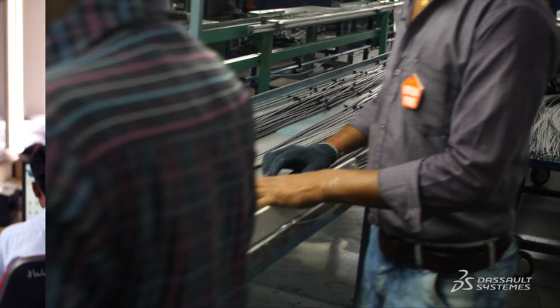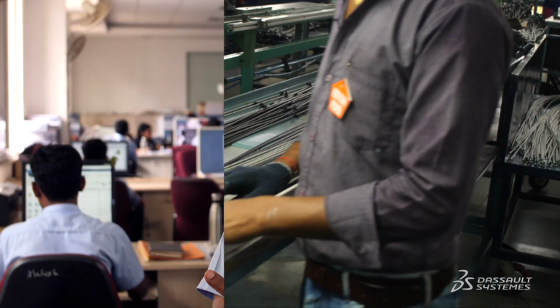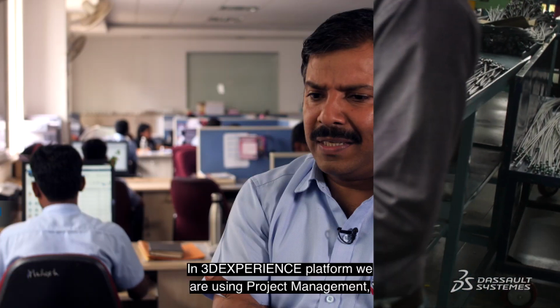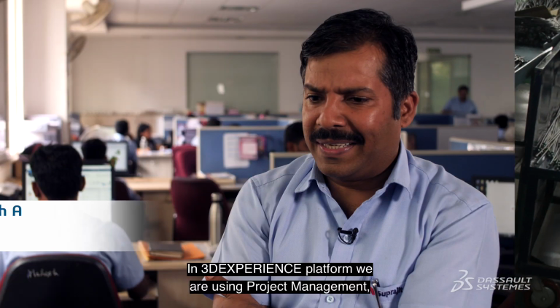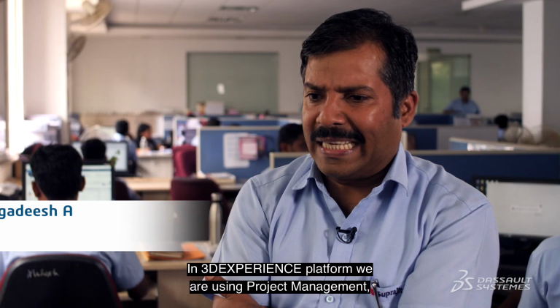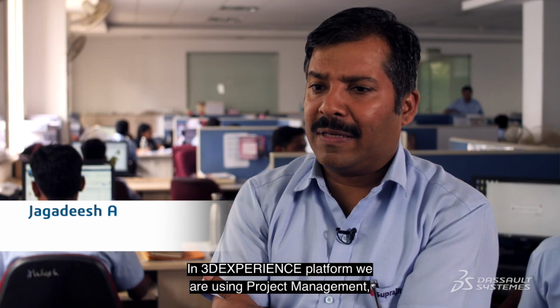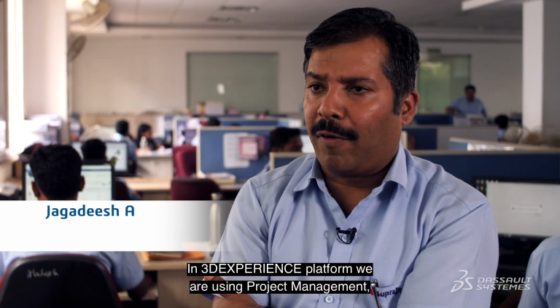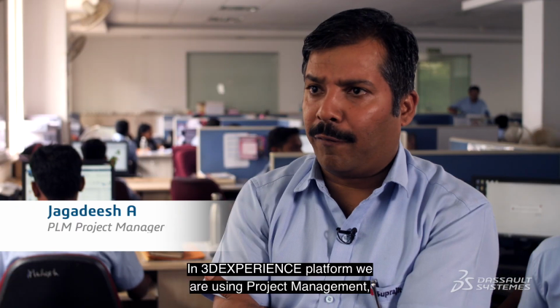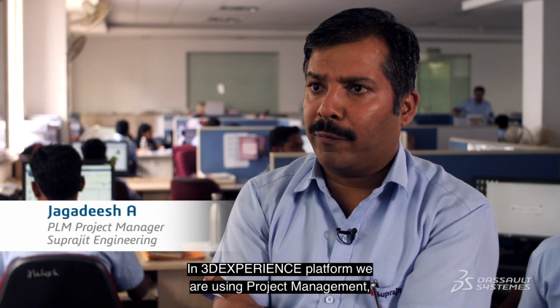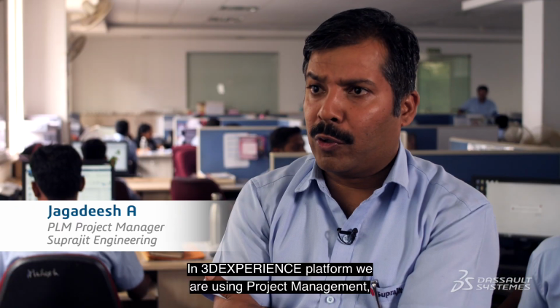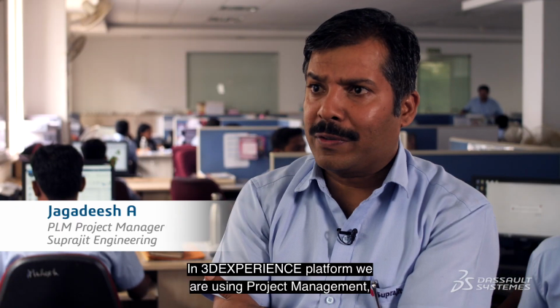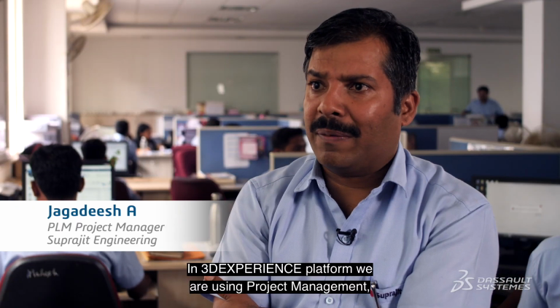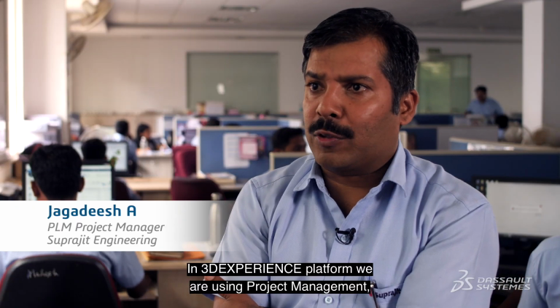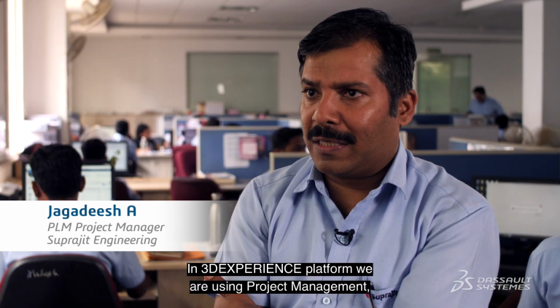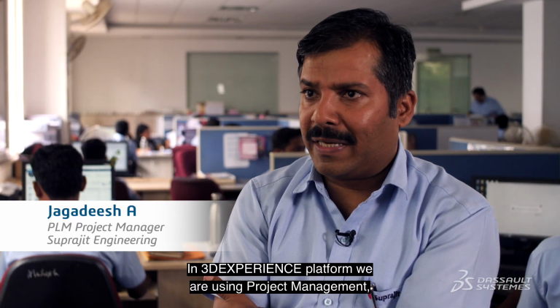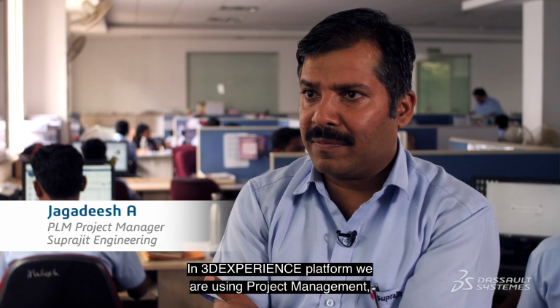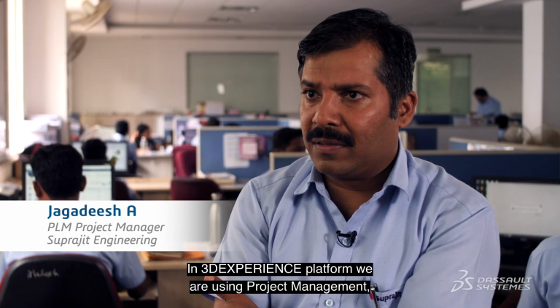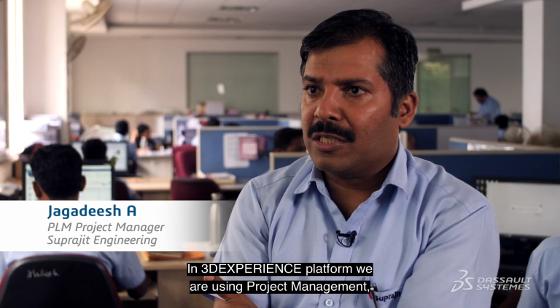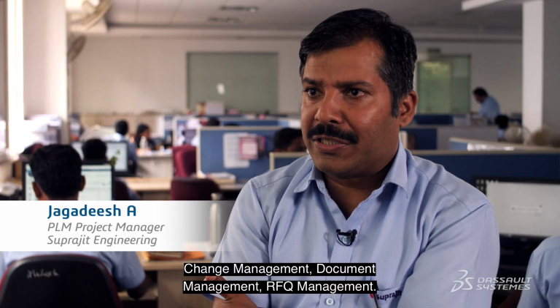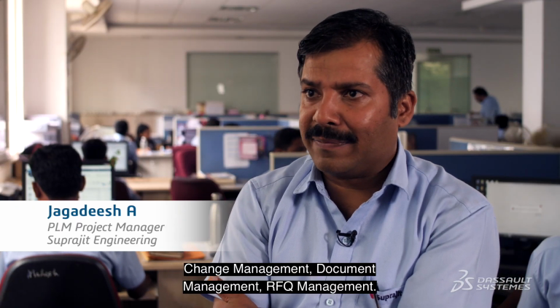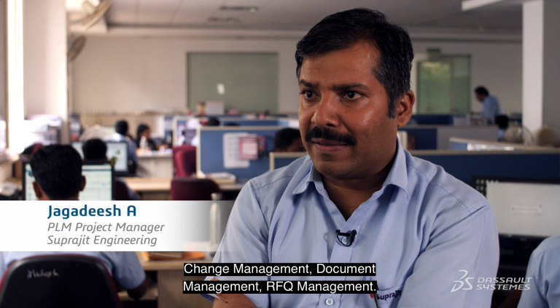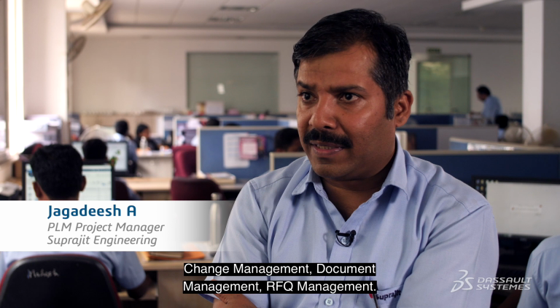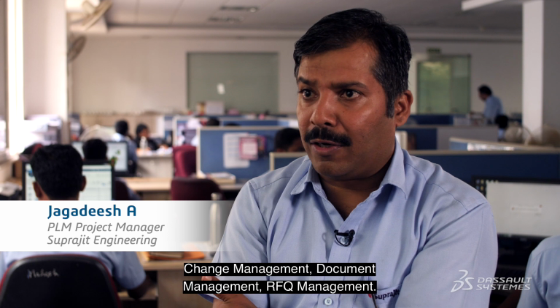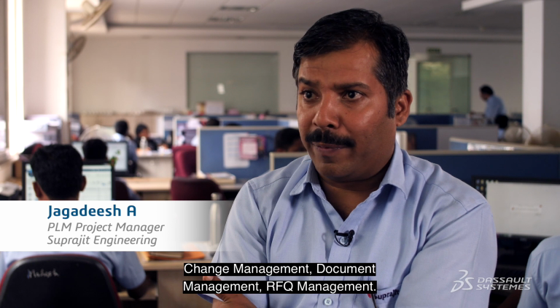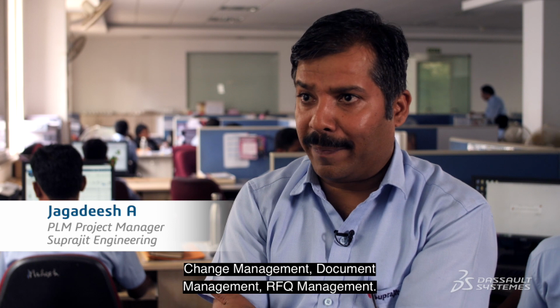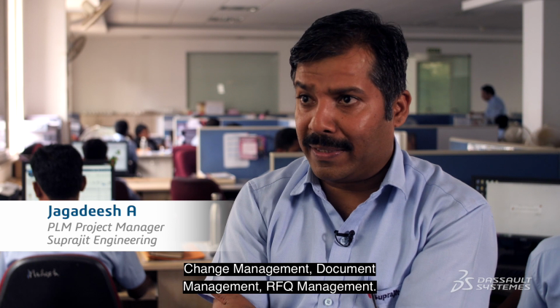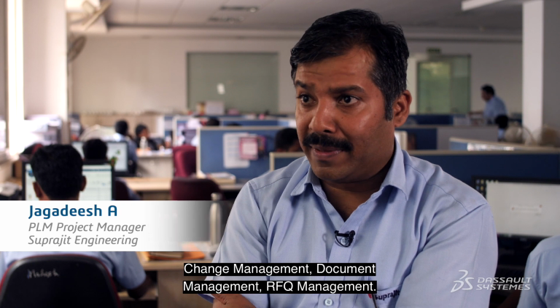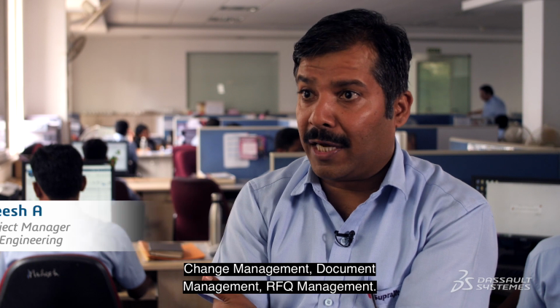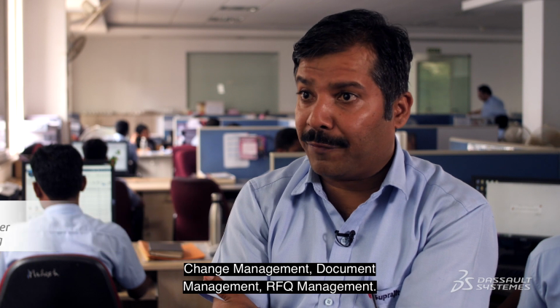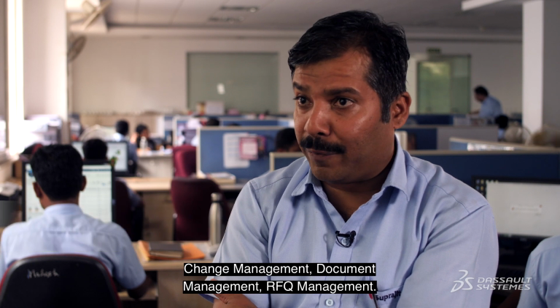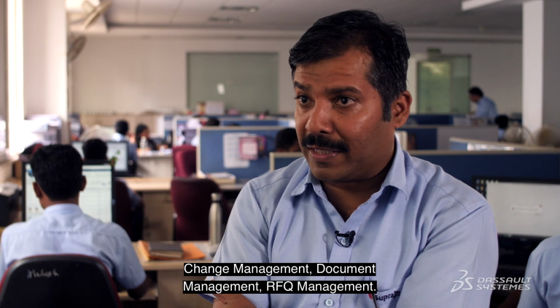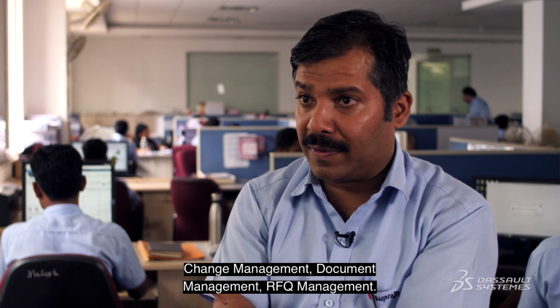In the 3DEXPlan platform, you are using project management, chain management, document management, and RFQ management.